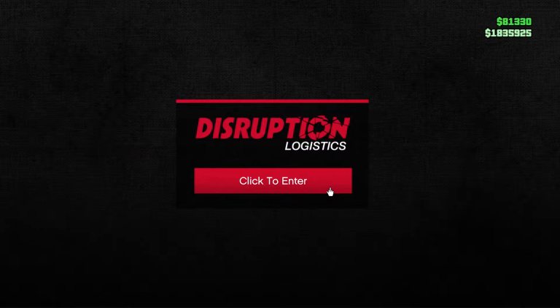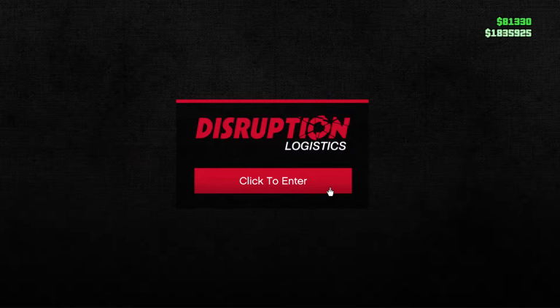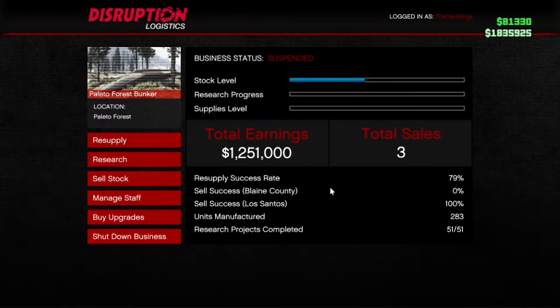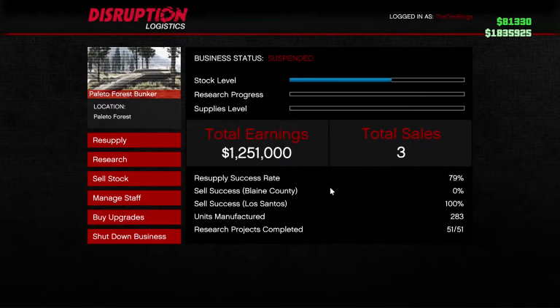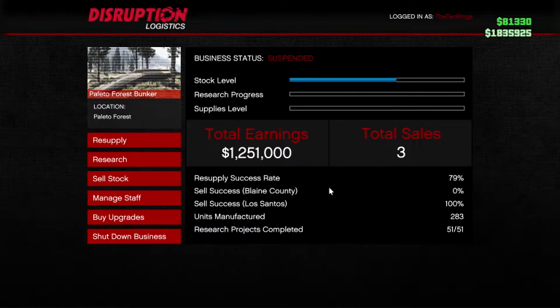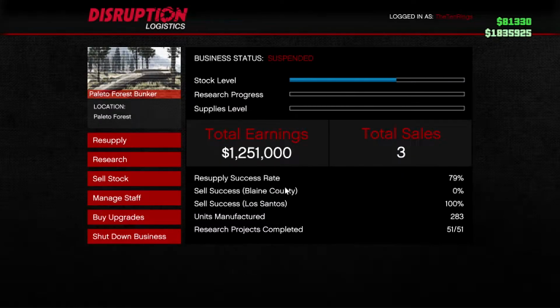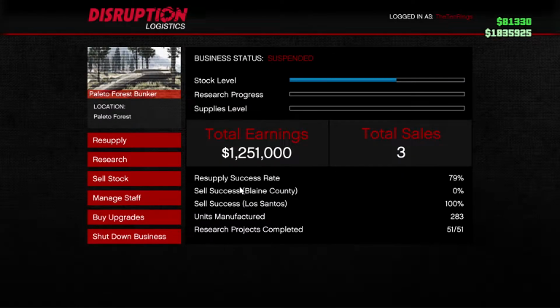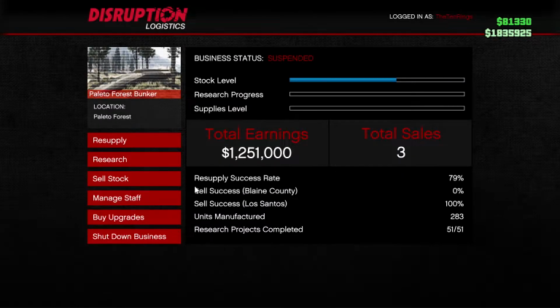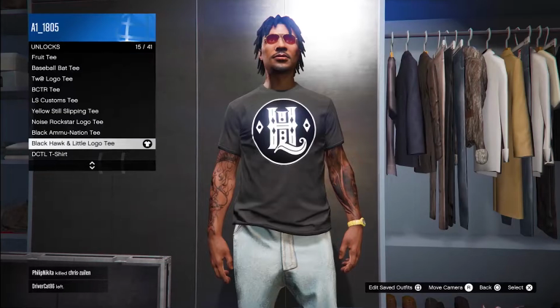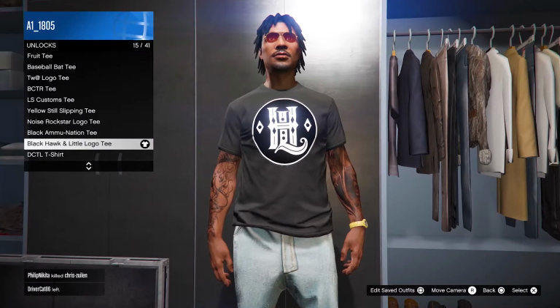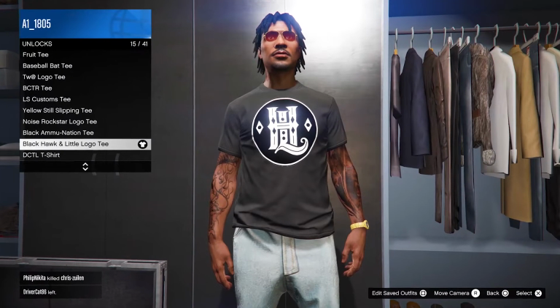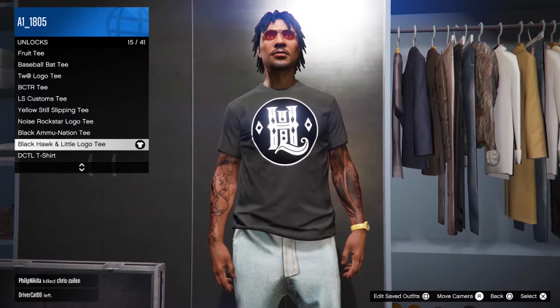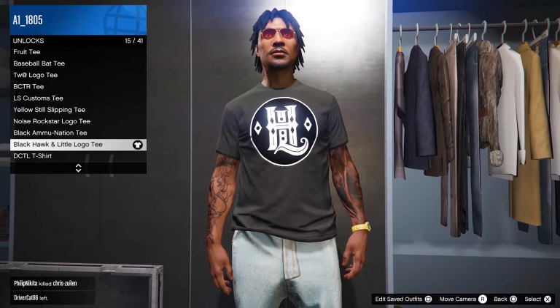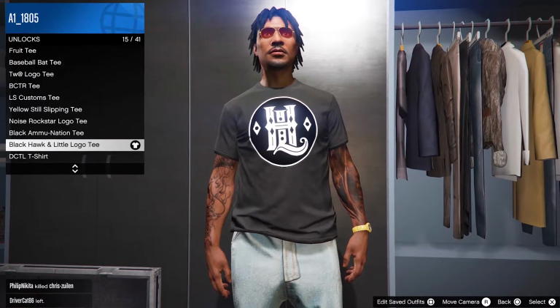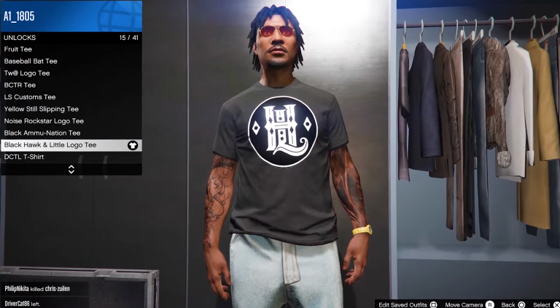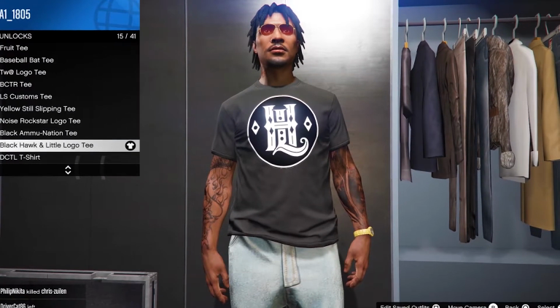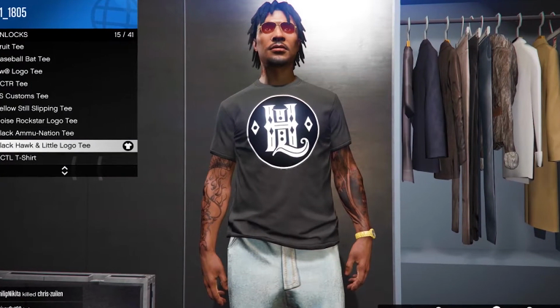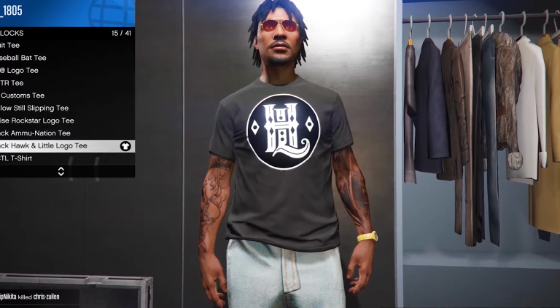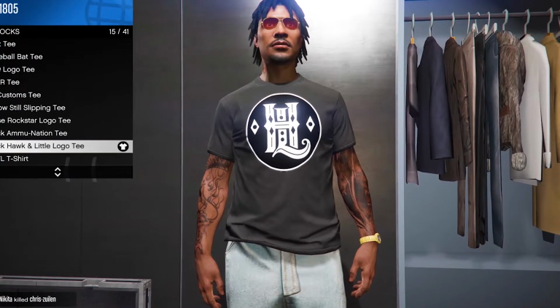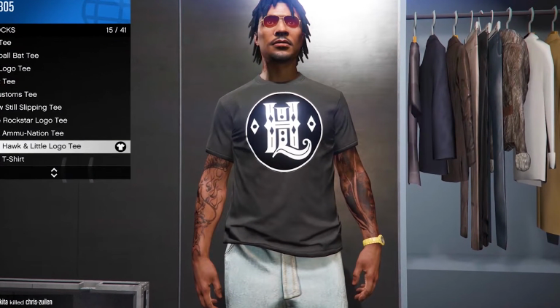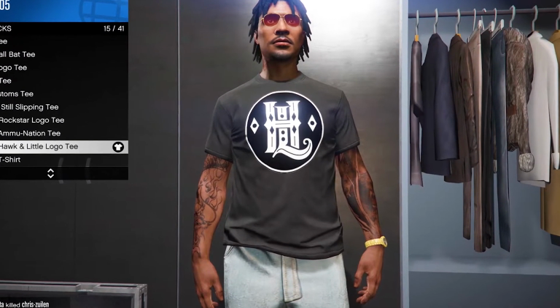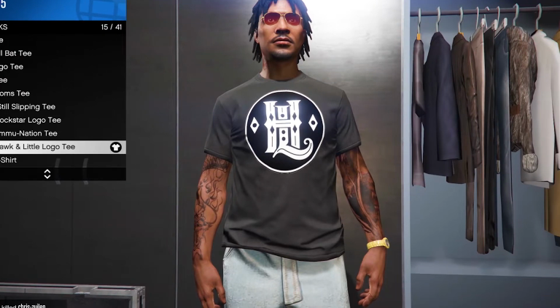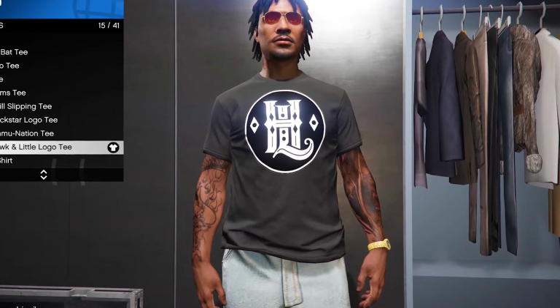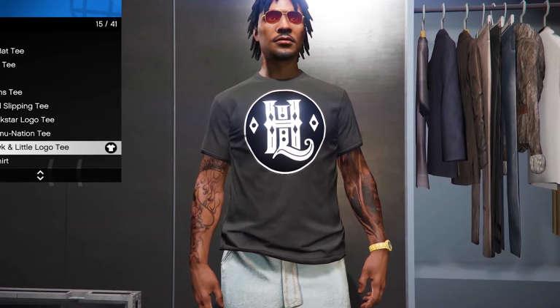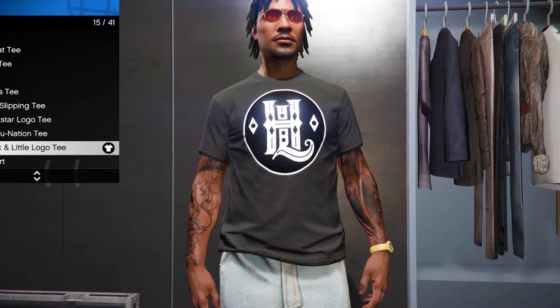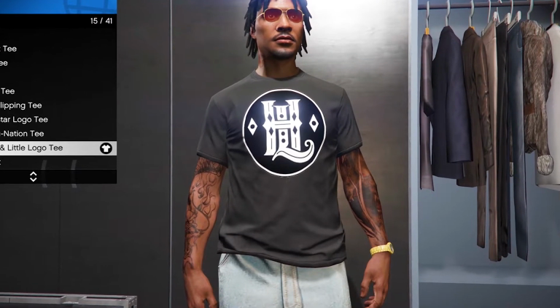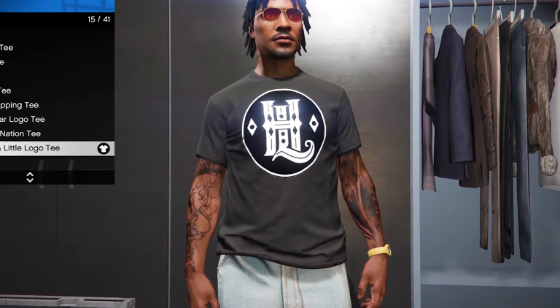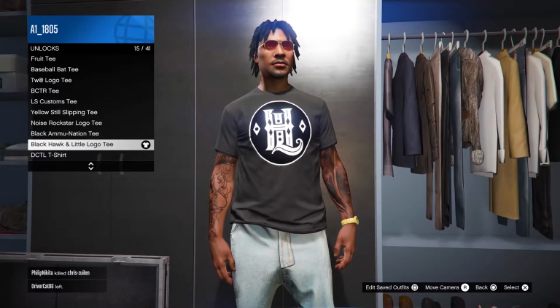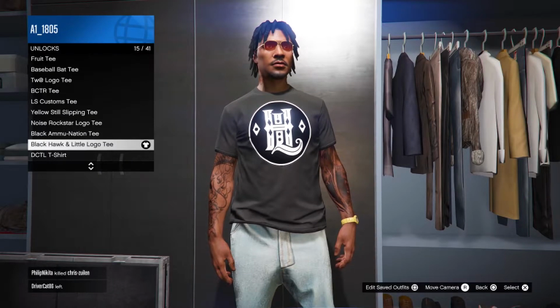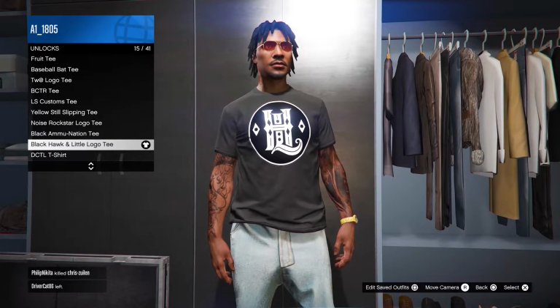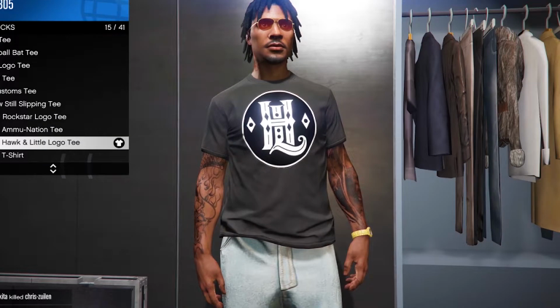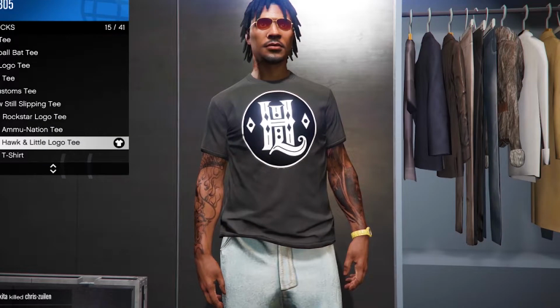If you're trying to unlock something, now's the time to do it. If you log in this week, you should find the Blackhawk and Little Logo T in your wardrobe. Yay, I guess.